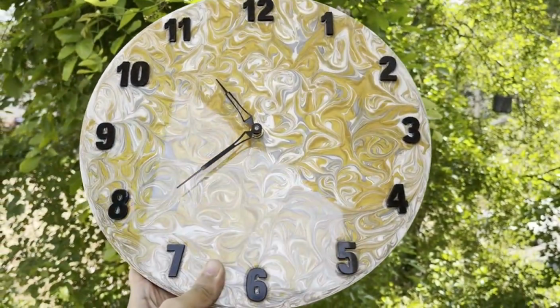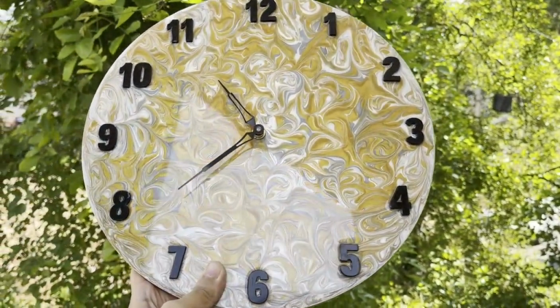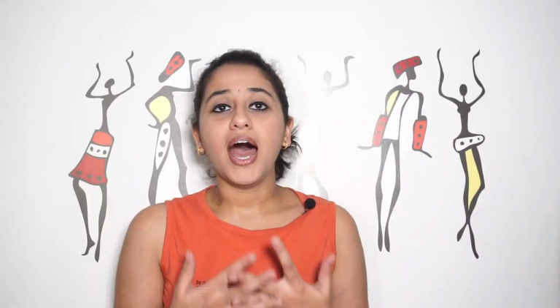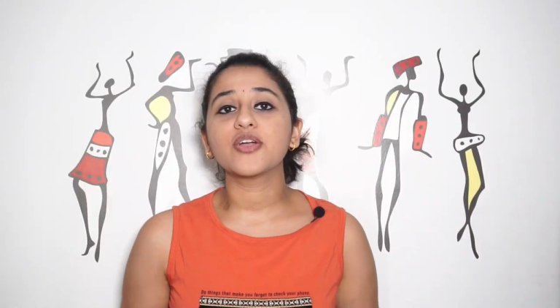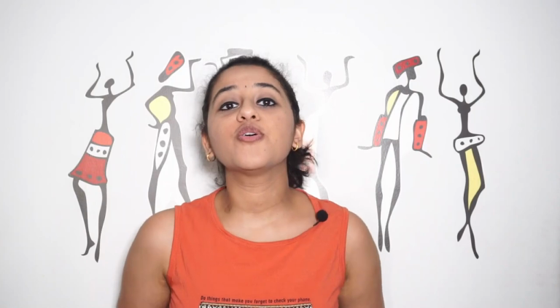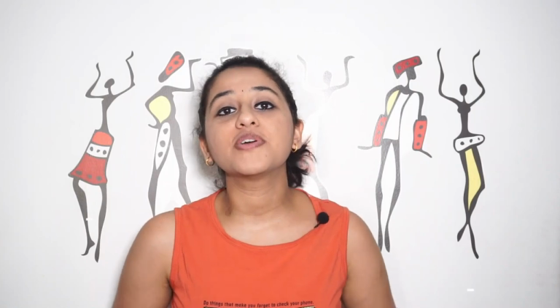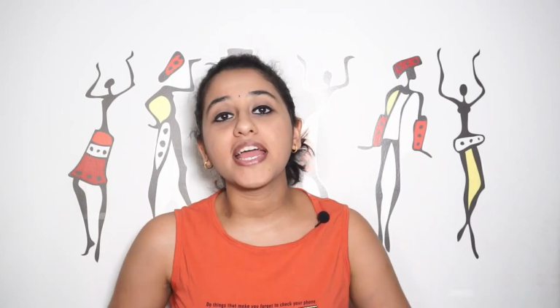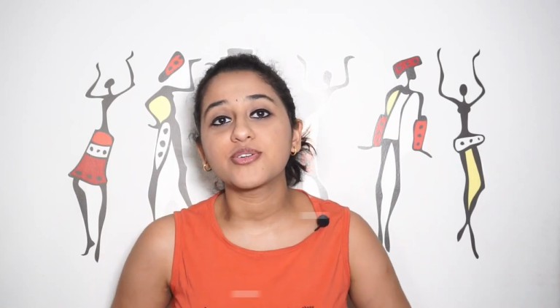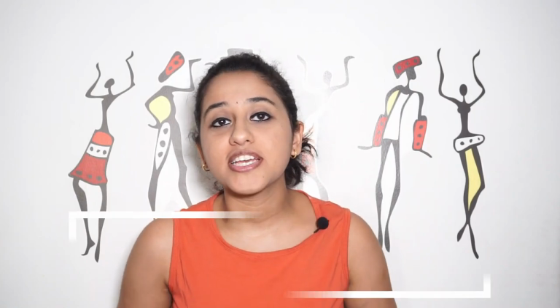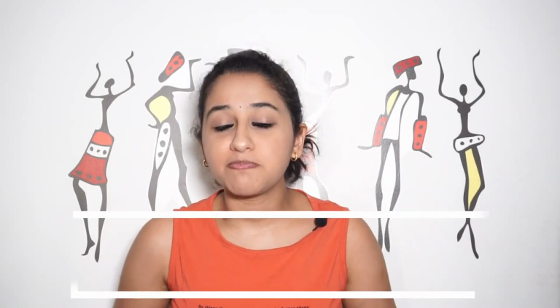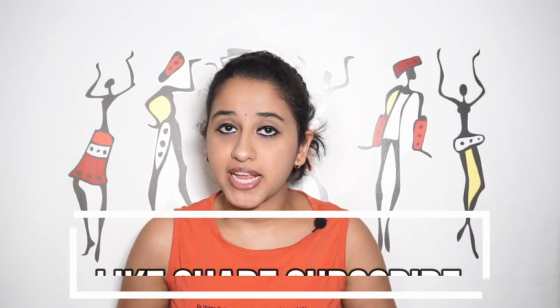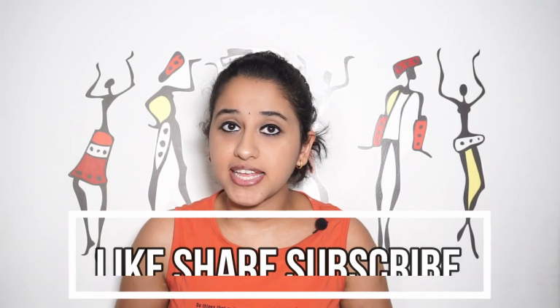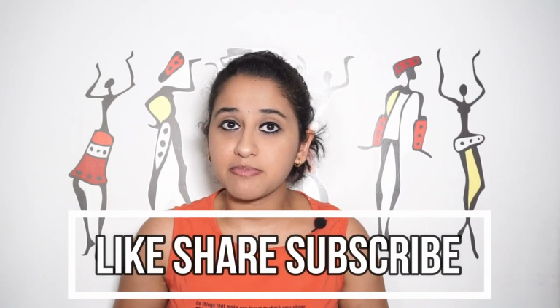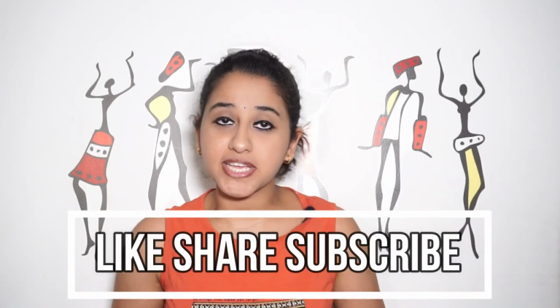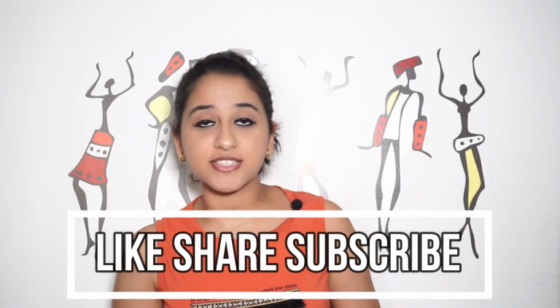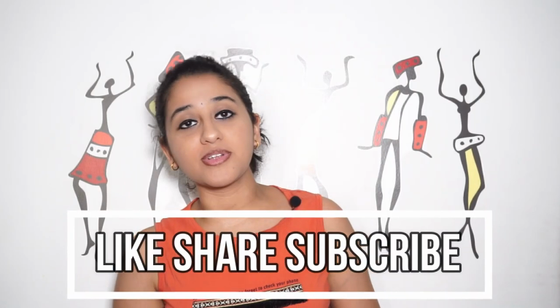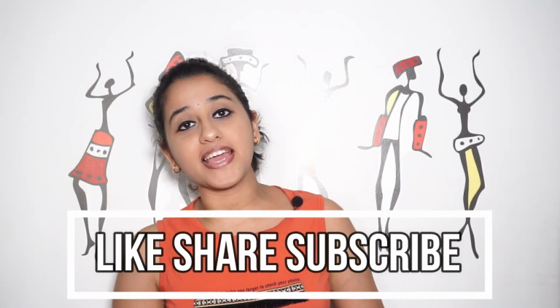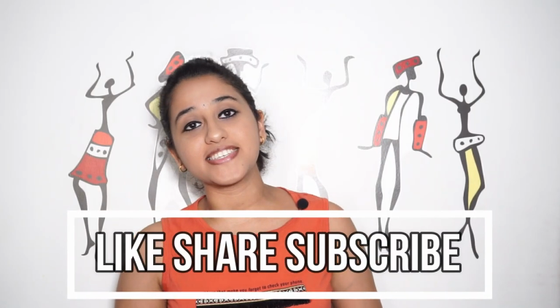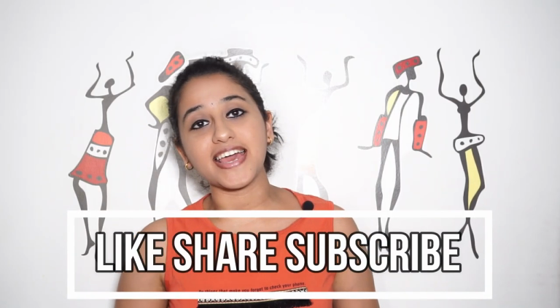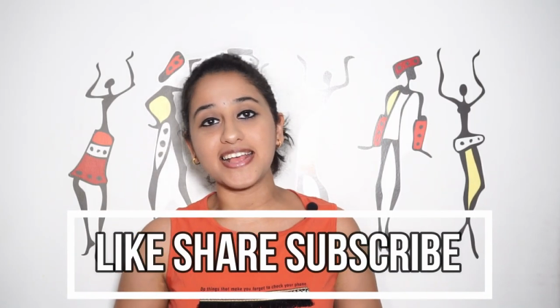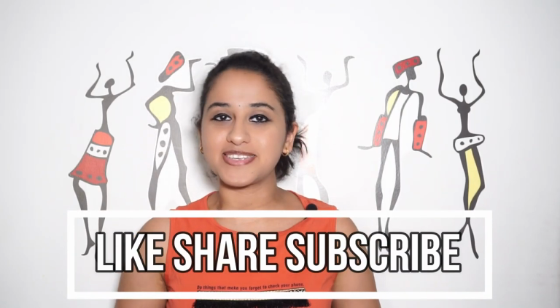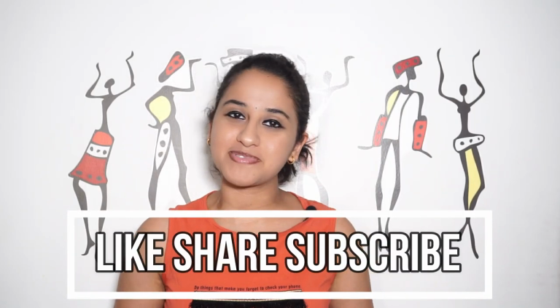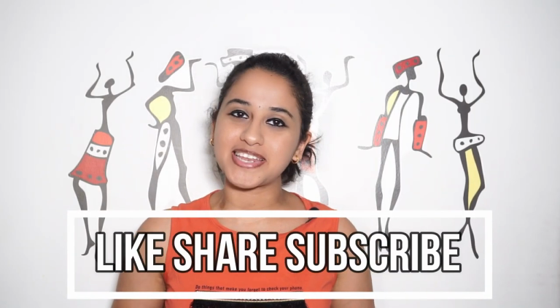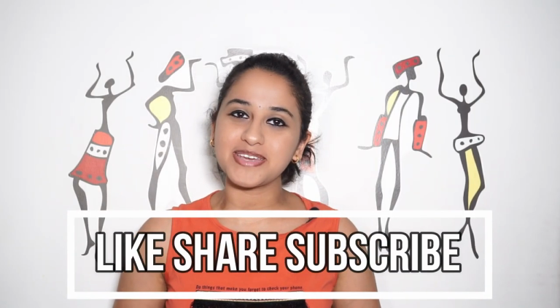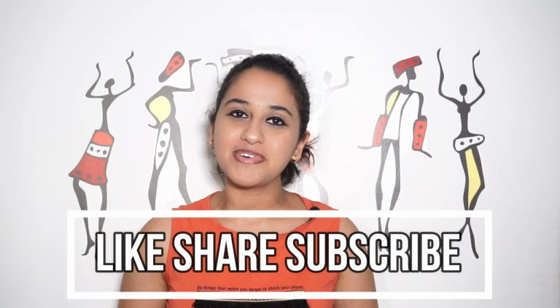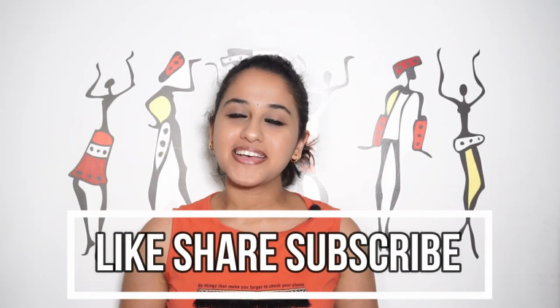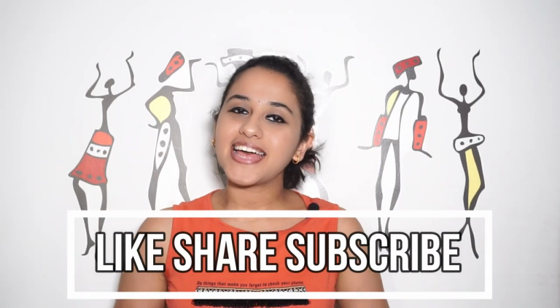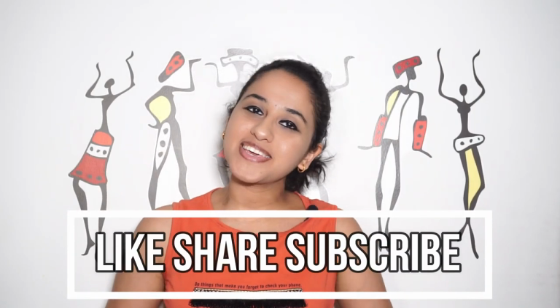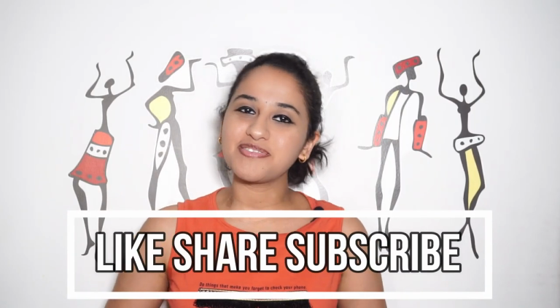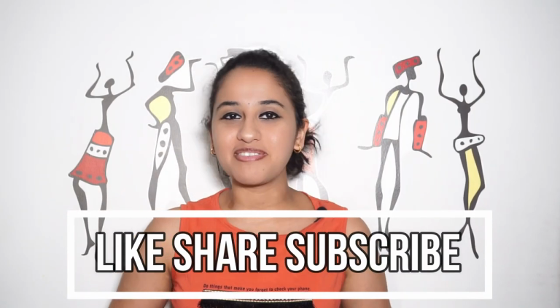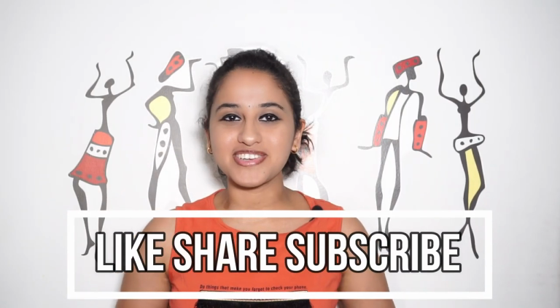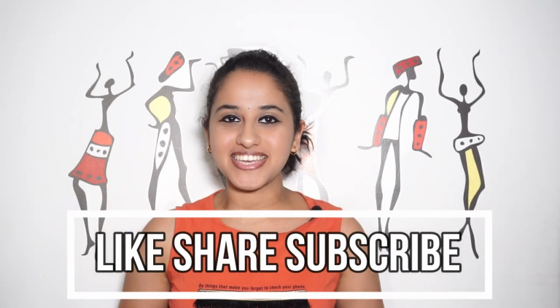I hope you liked today's painting. Please do like, share, and subscribe. Thank you for watching!